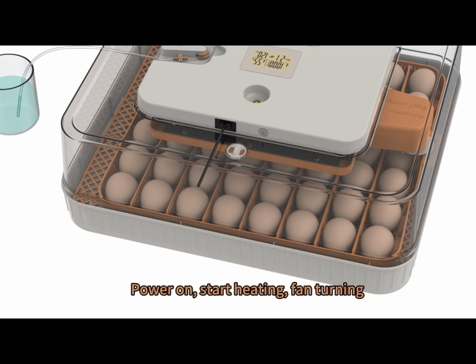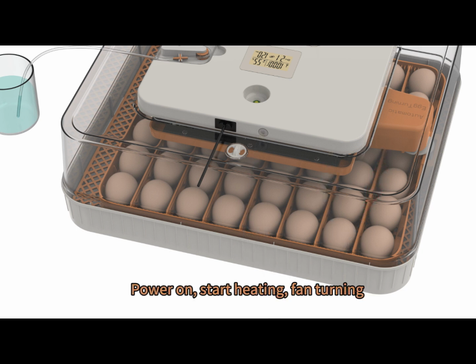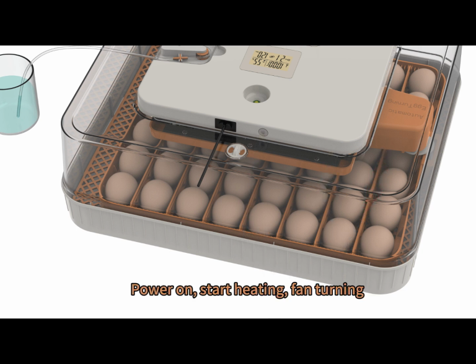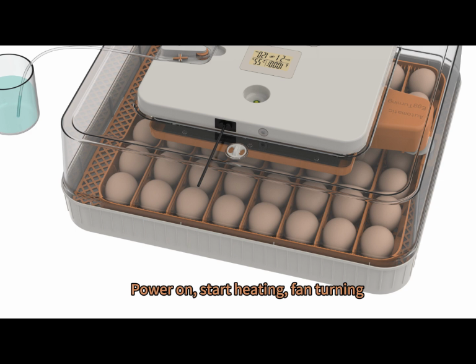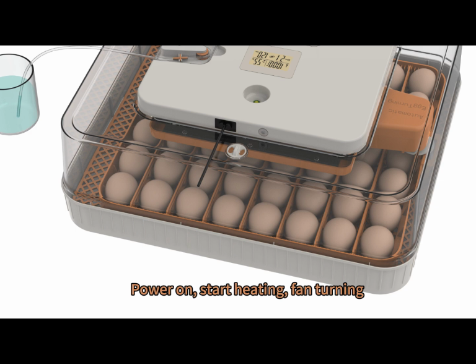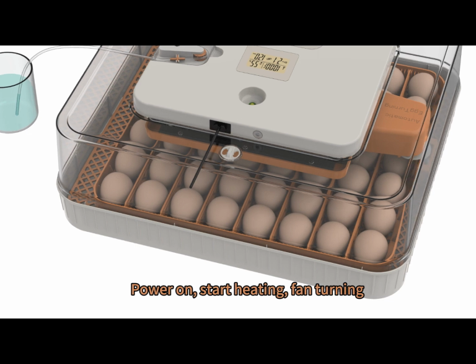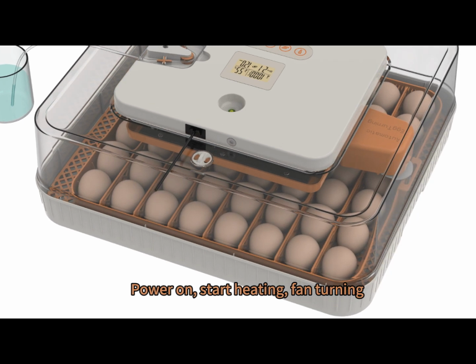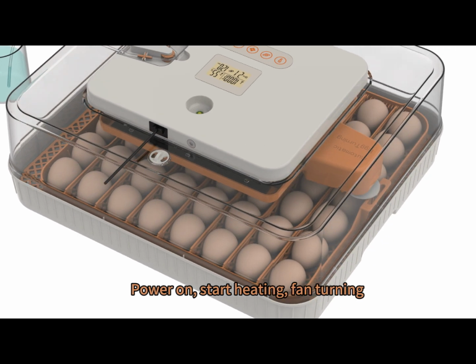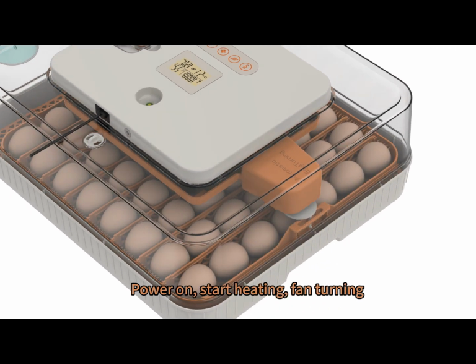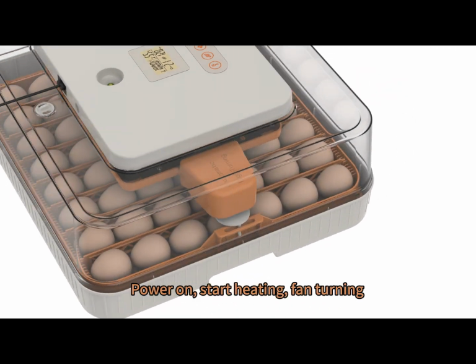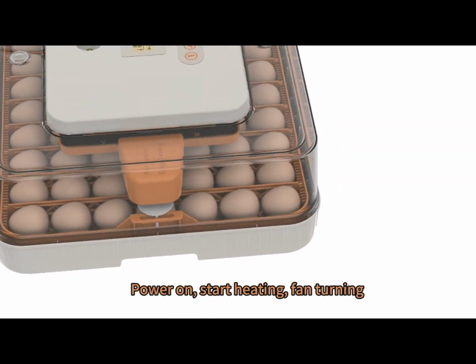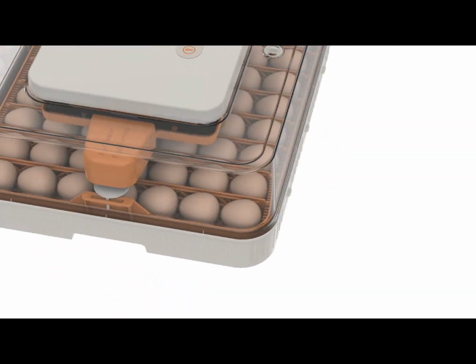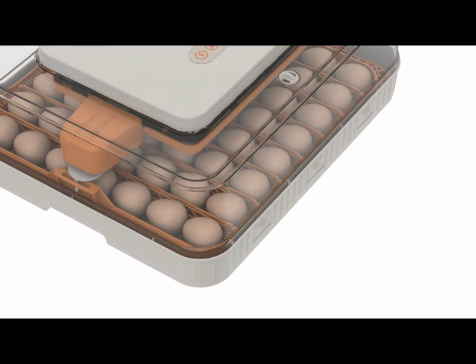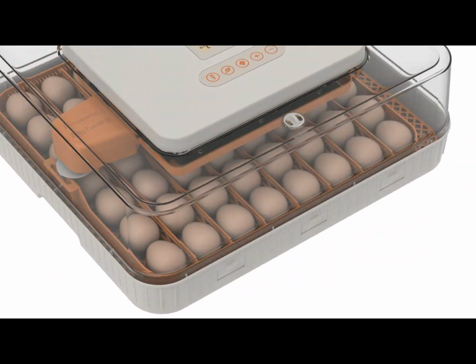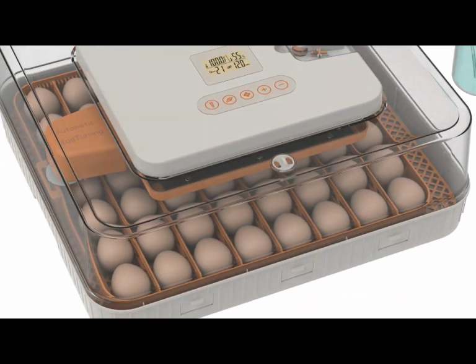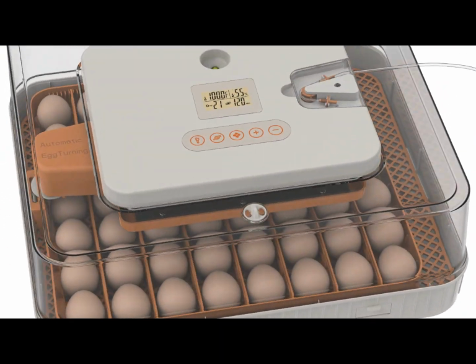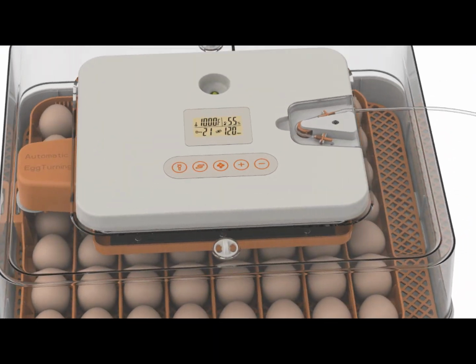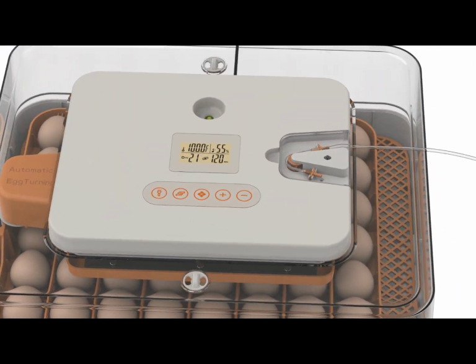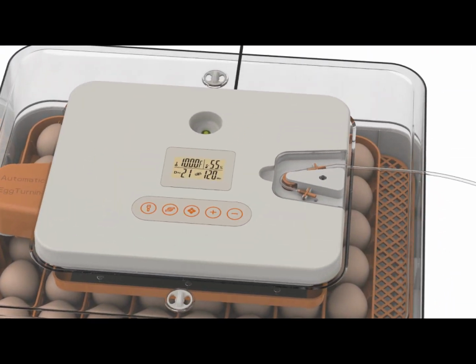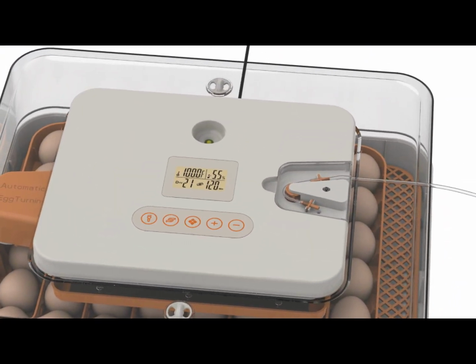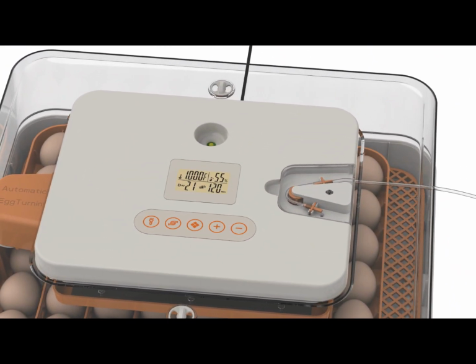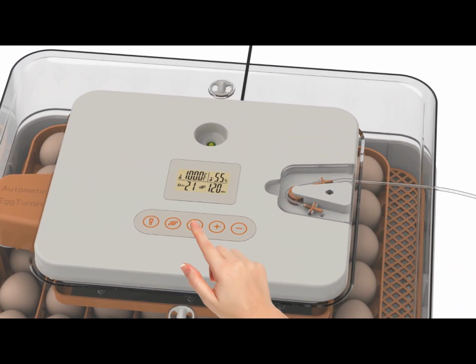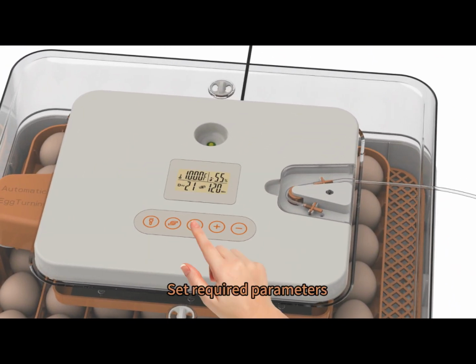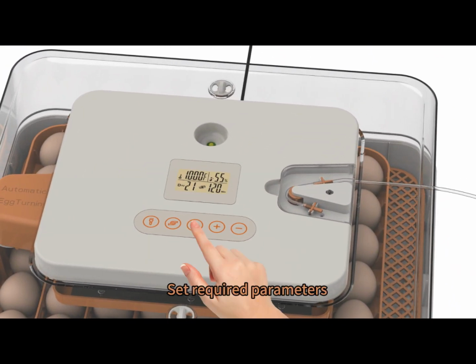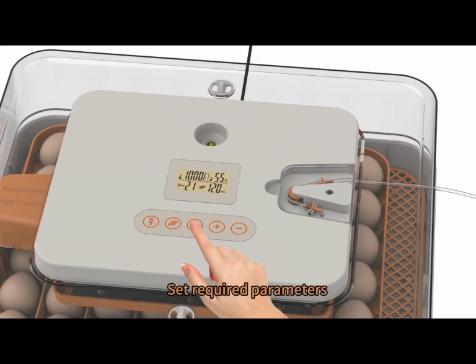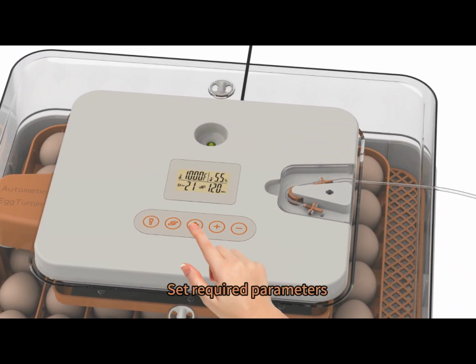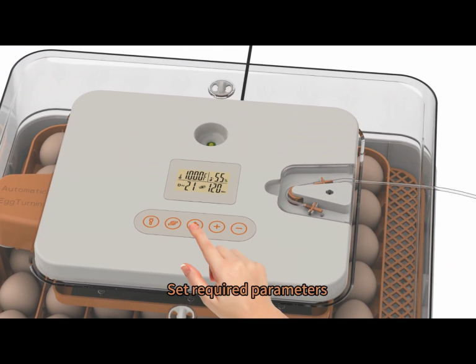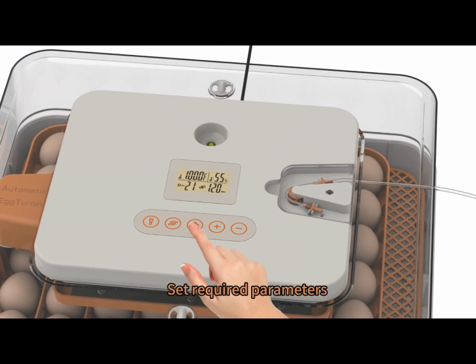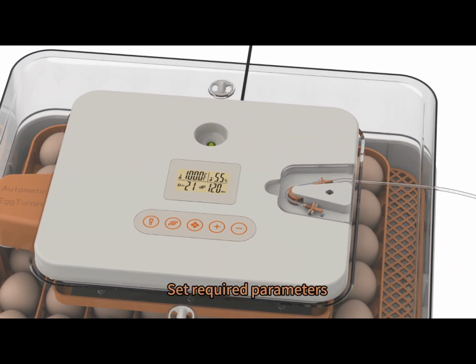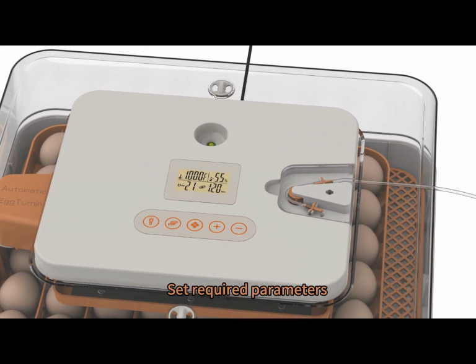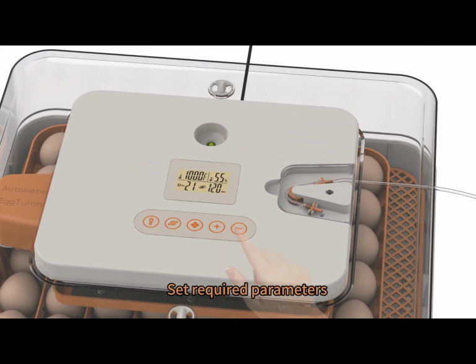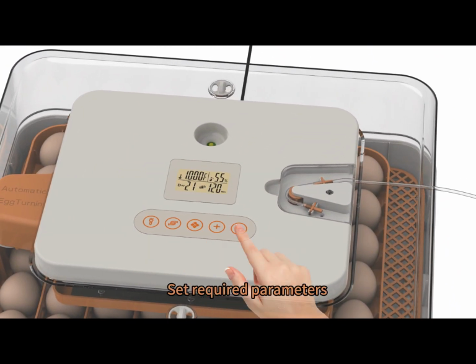Power on — start heating, then turning. Set the required parameters.